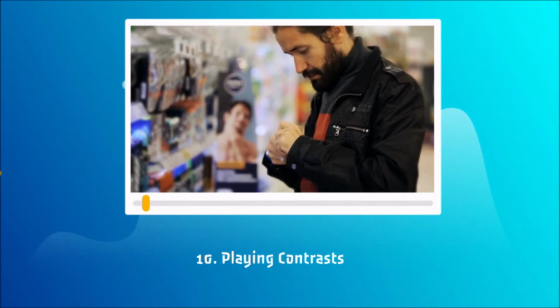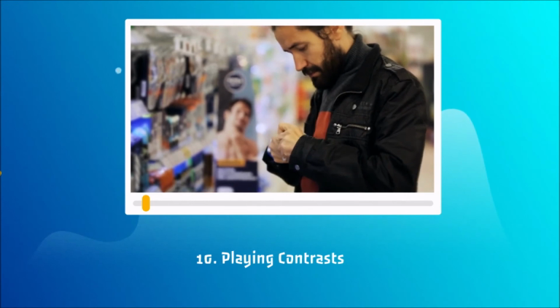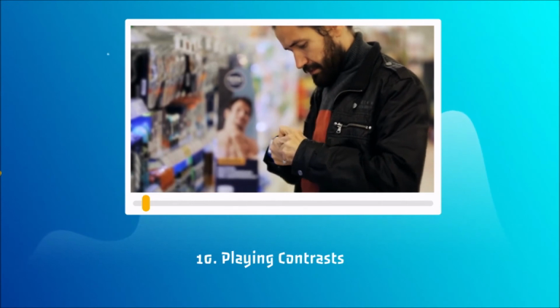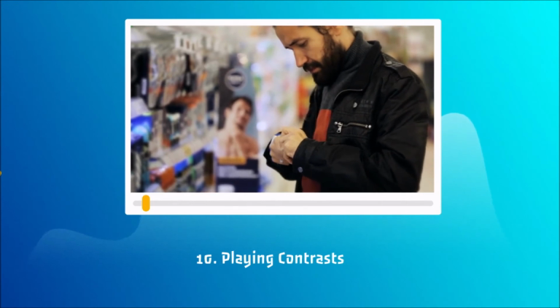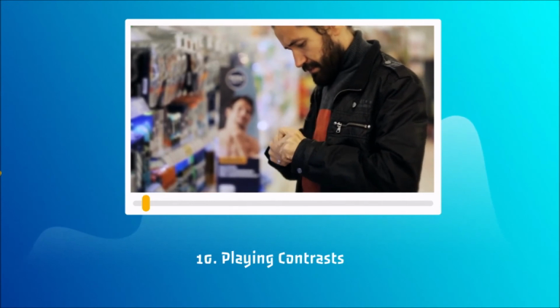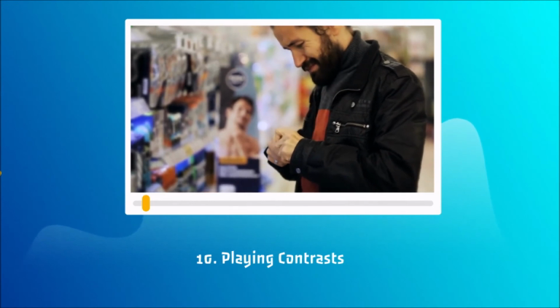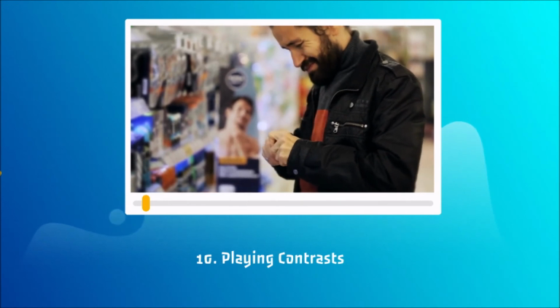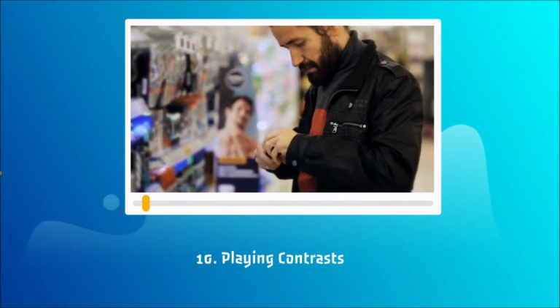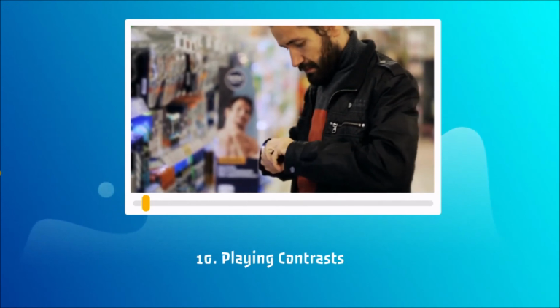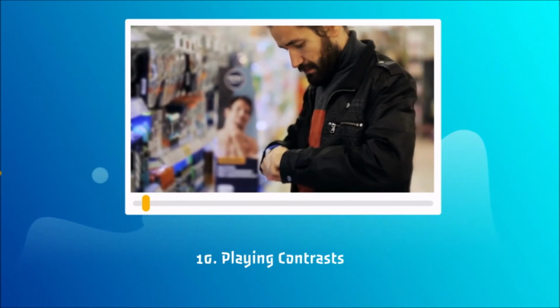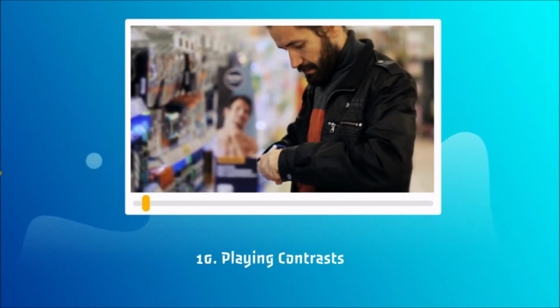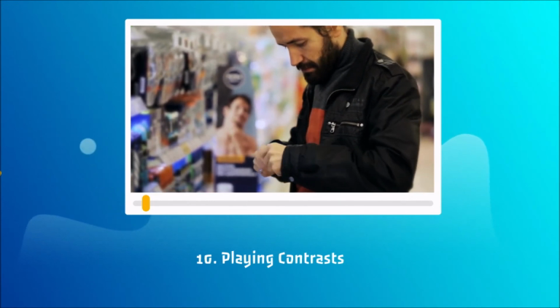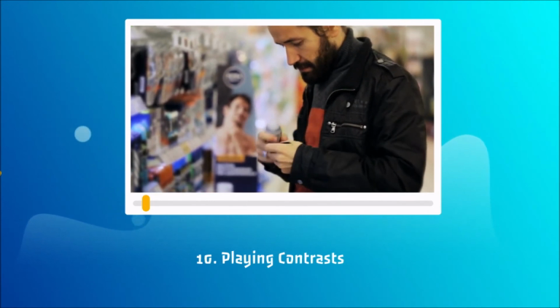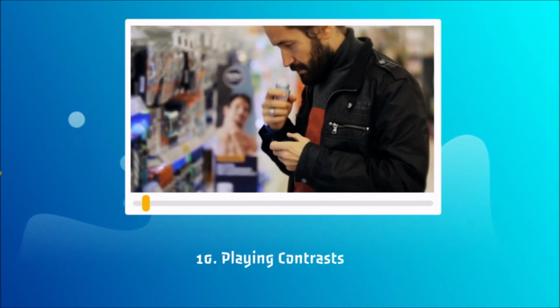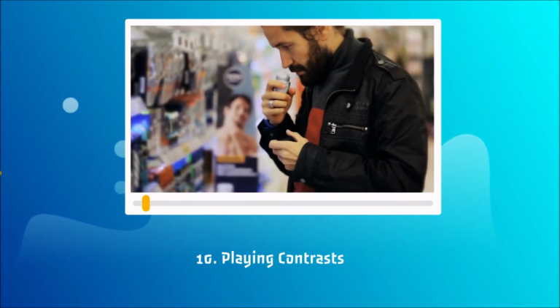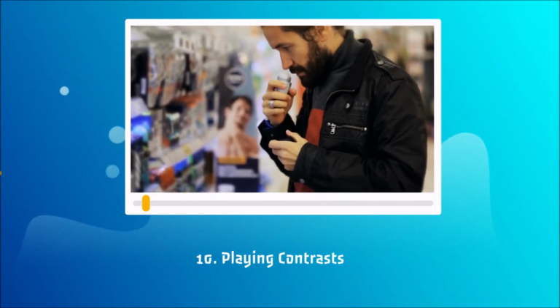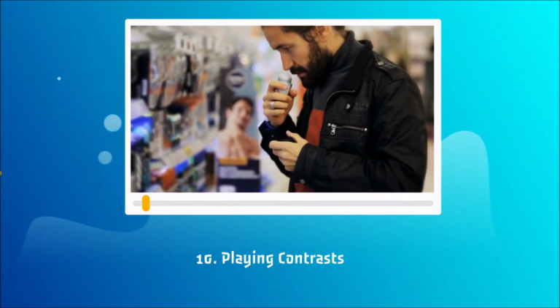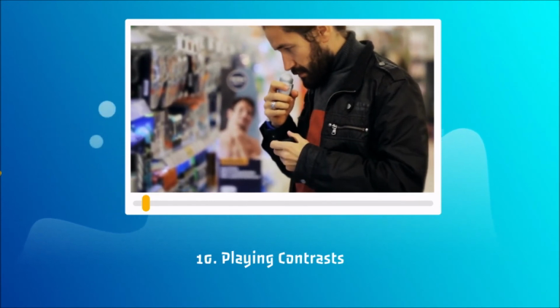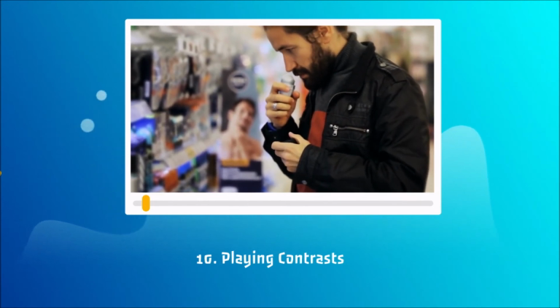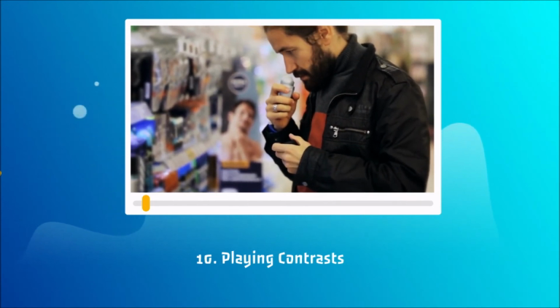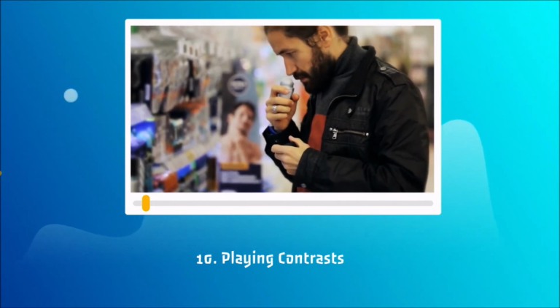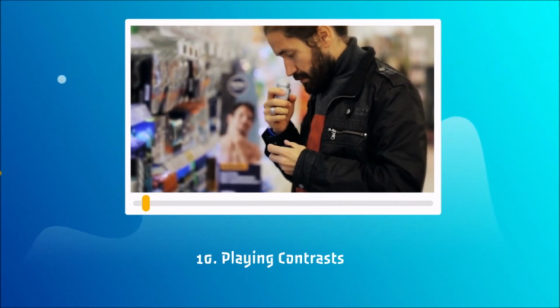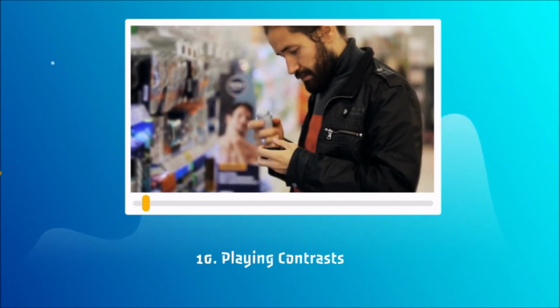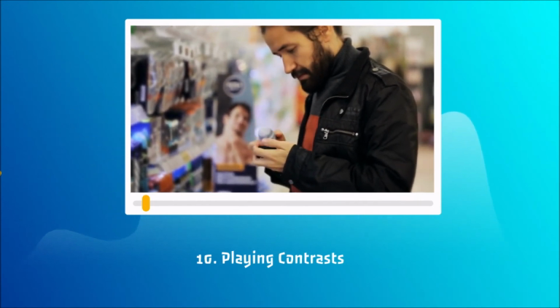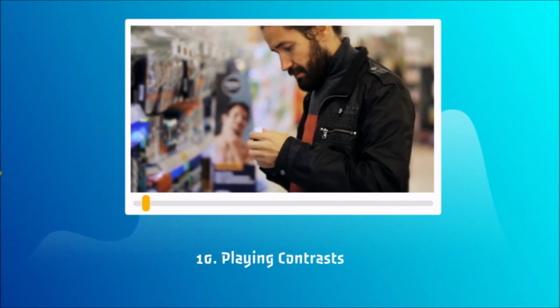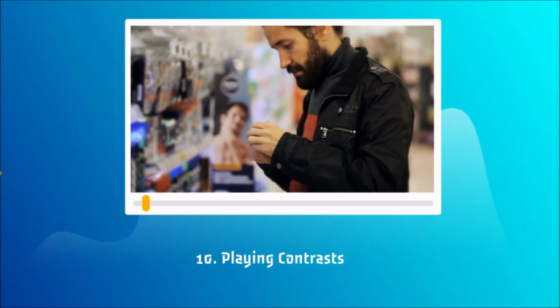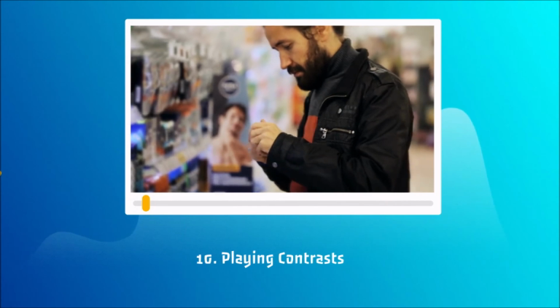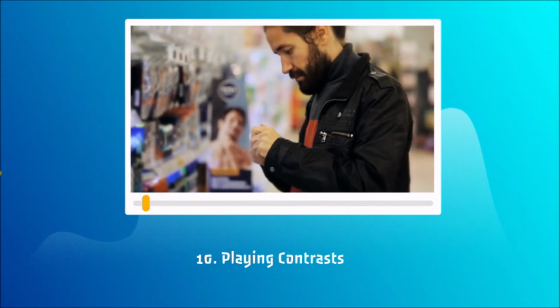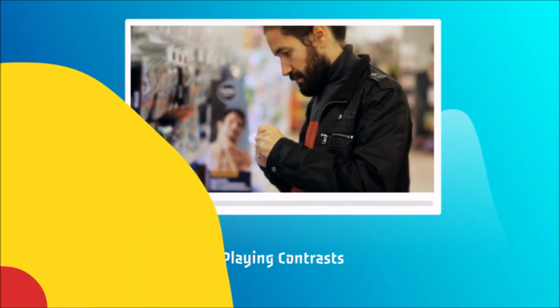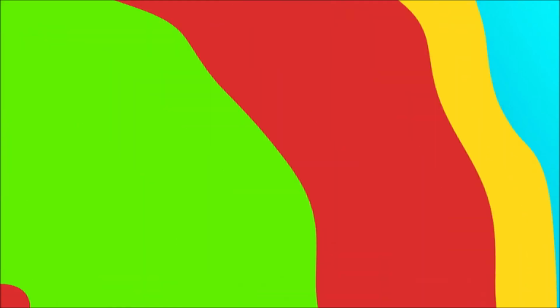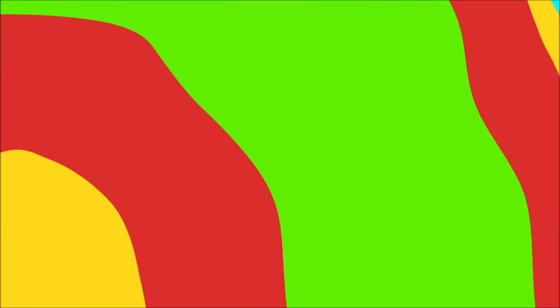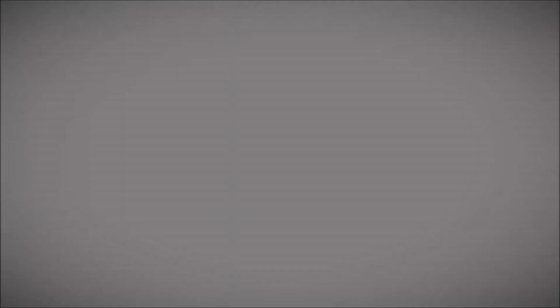Because we don't think of the real value of things, but of the fact that we're getting a great bargain.